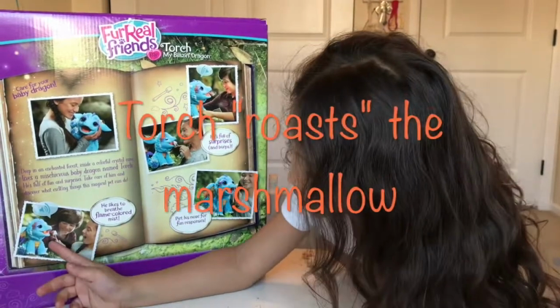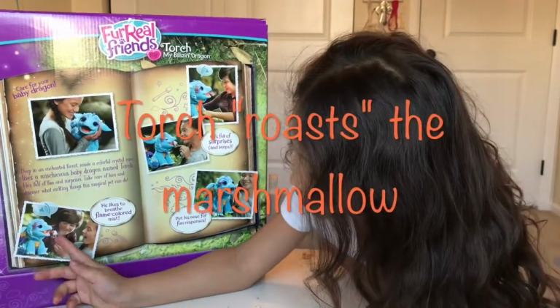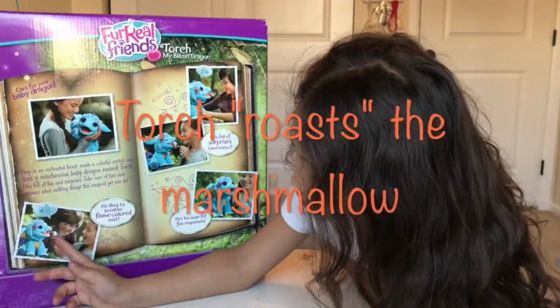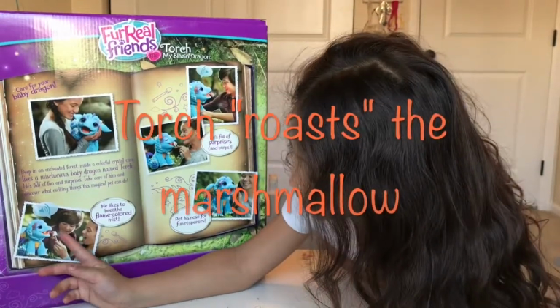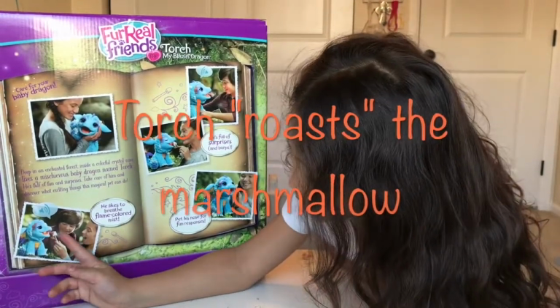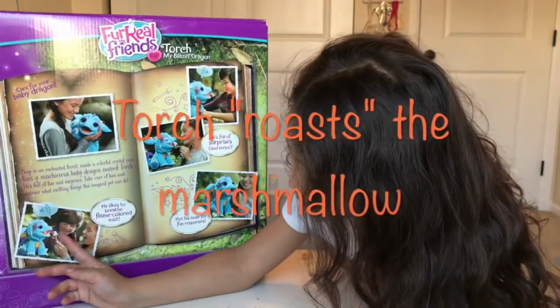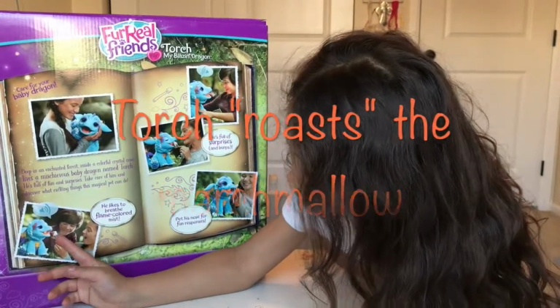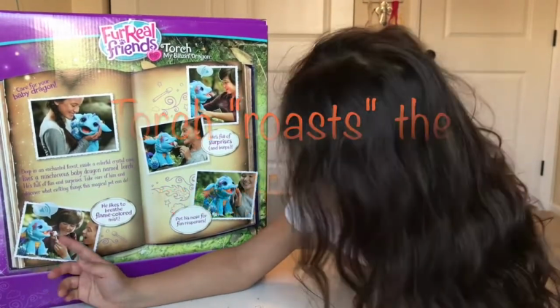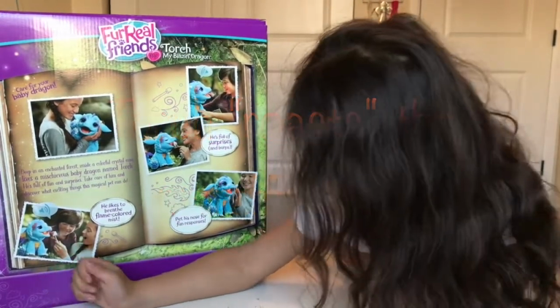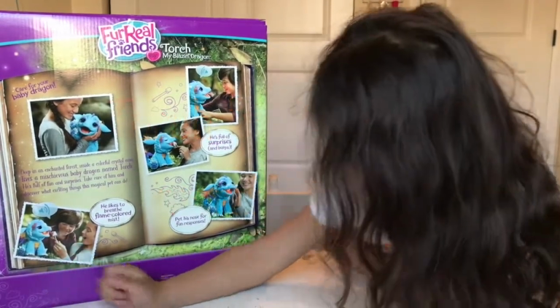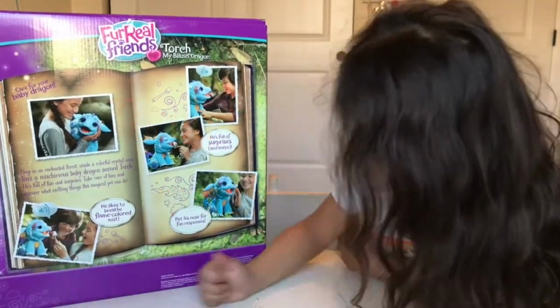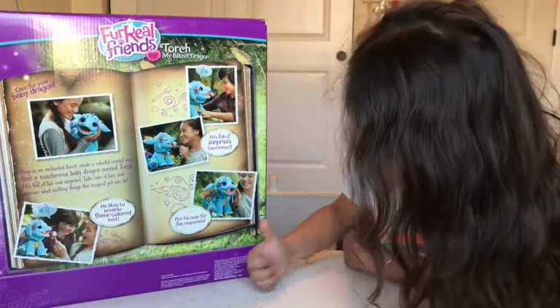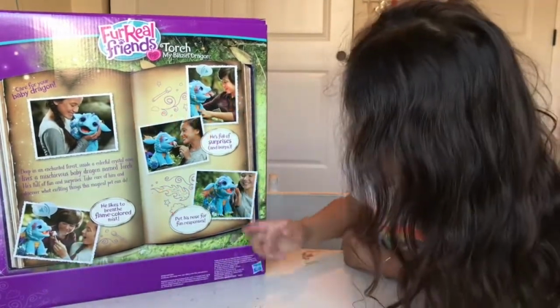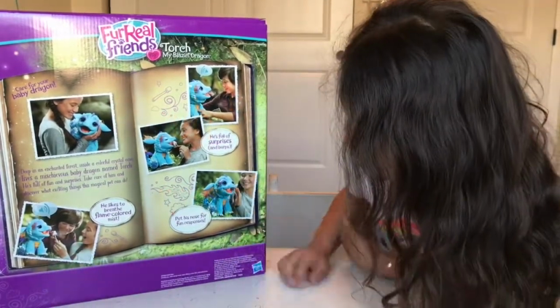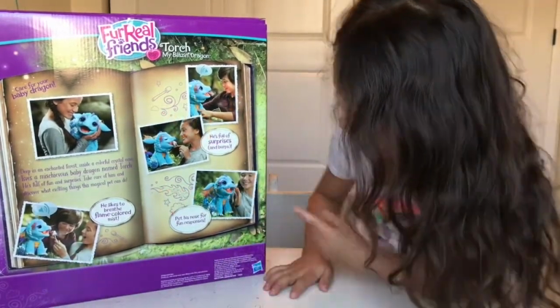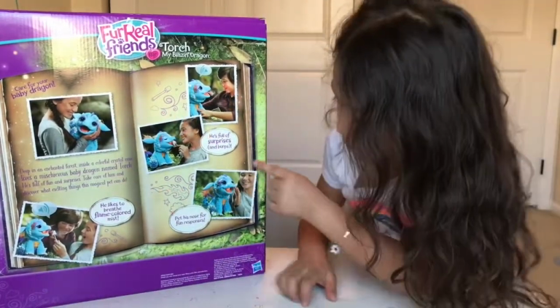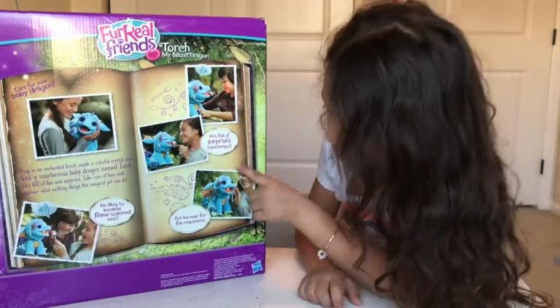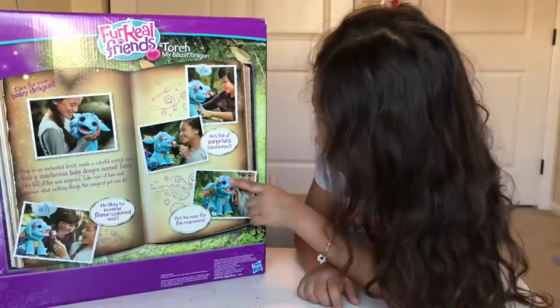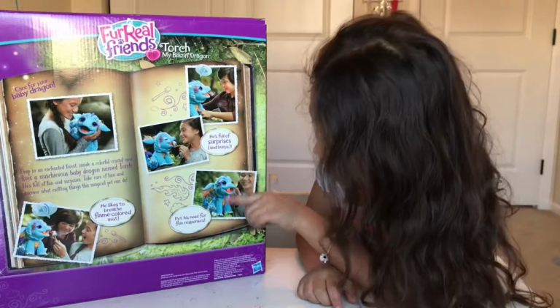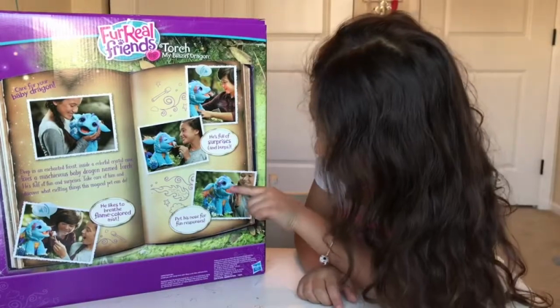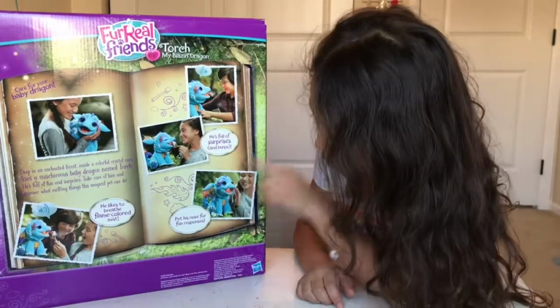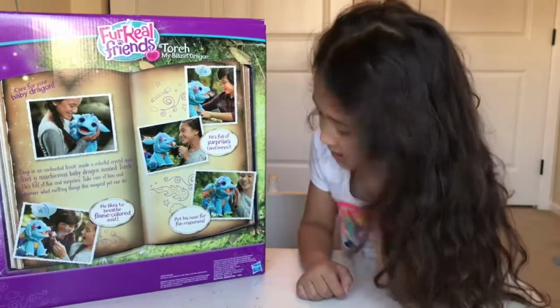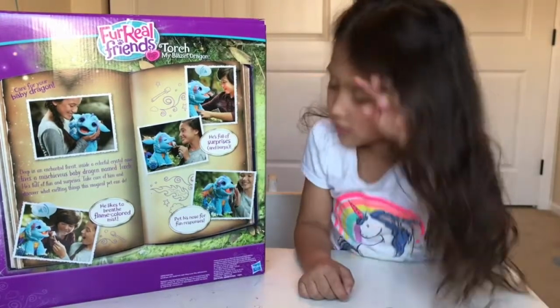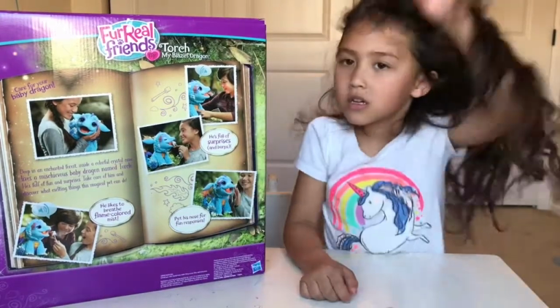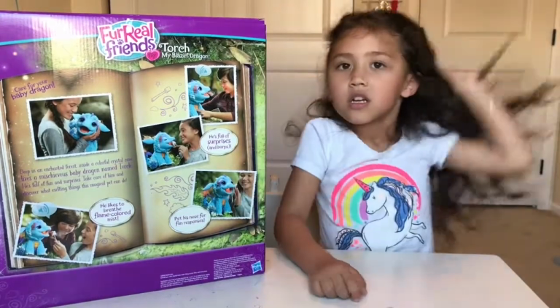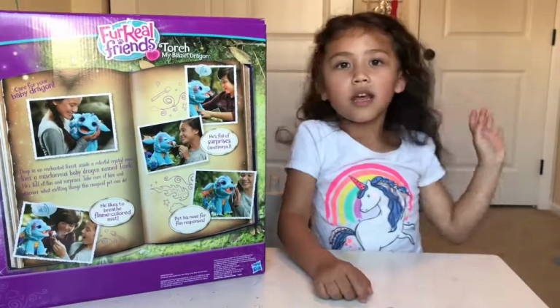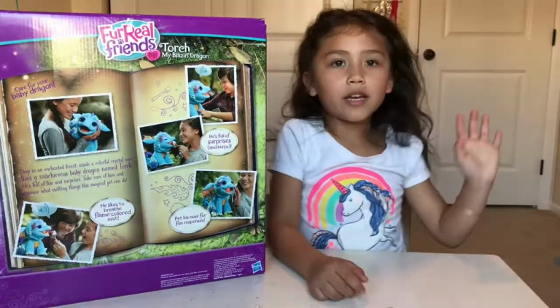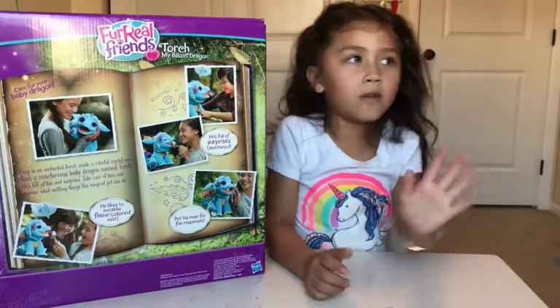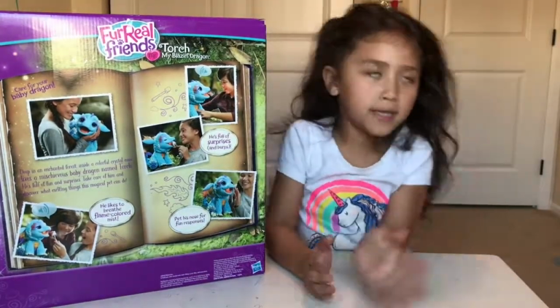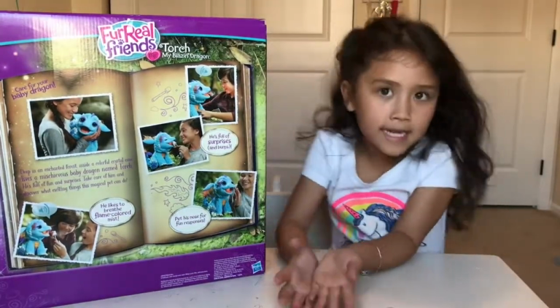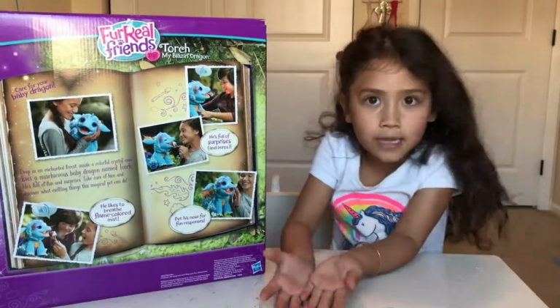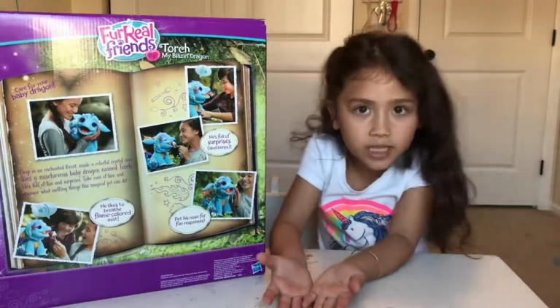It turns brown. And if you put it by the nose, it'll say something.